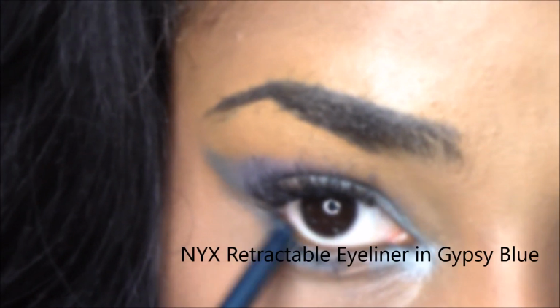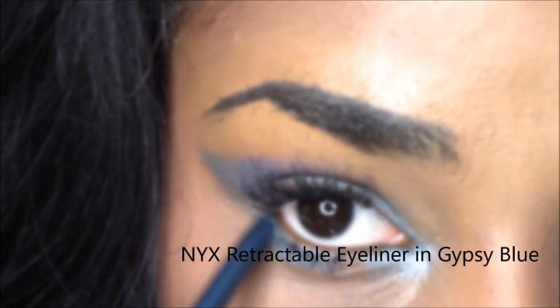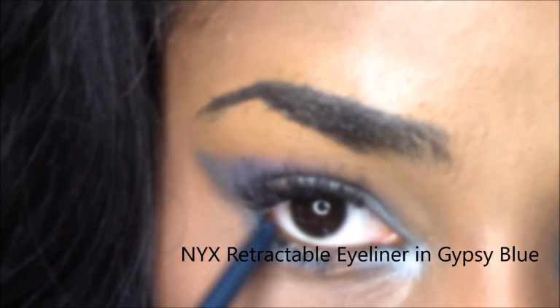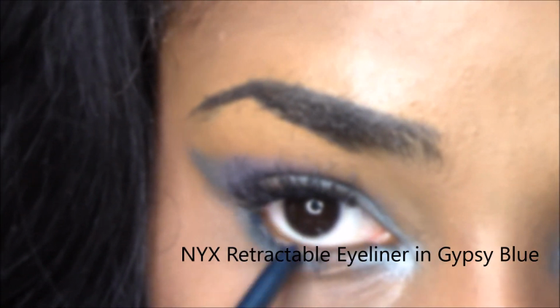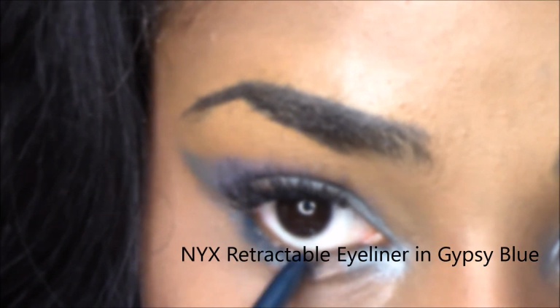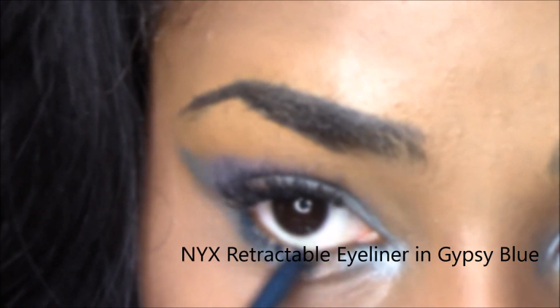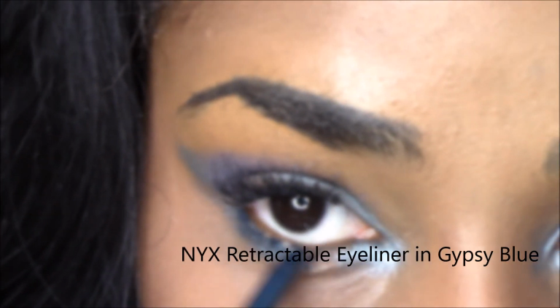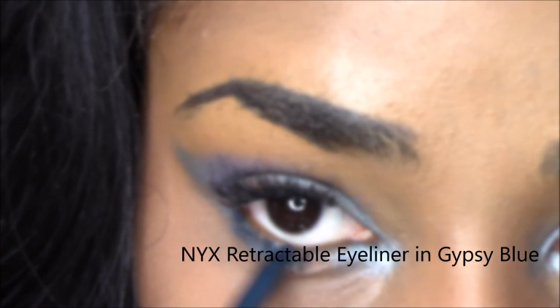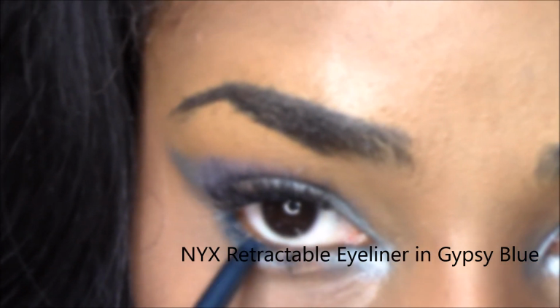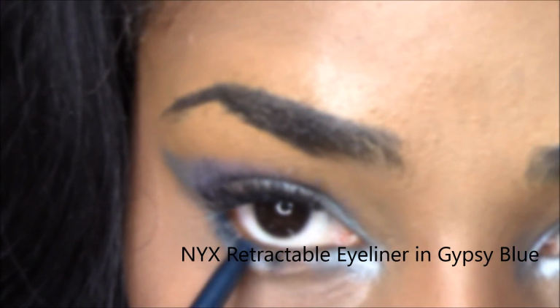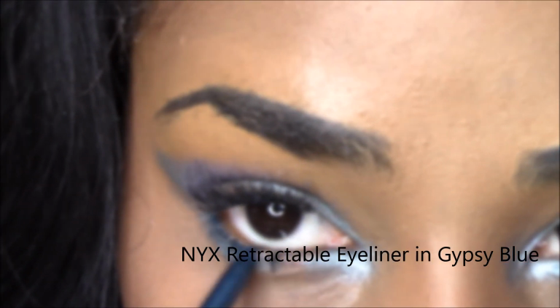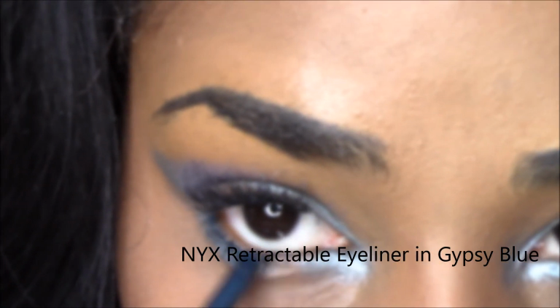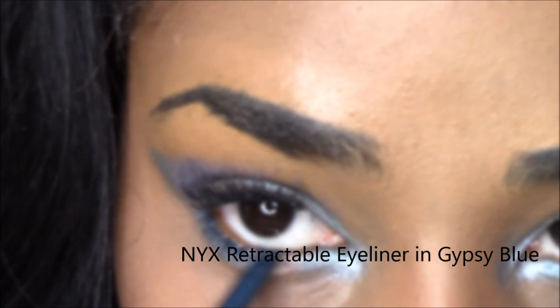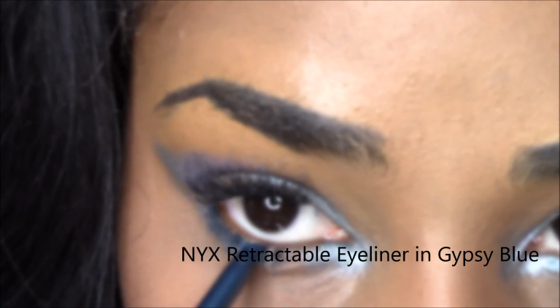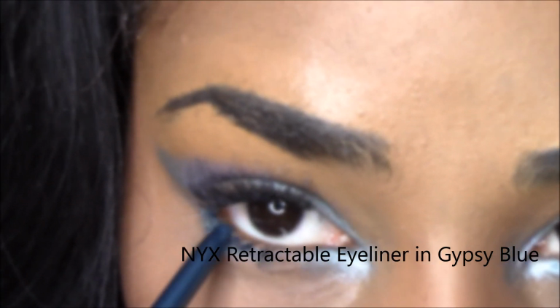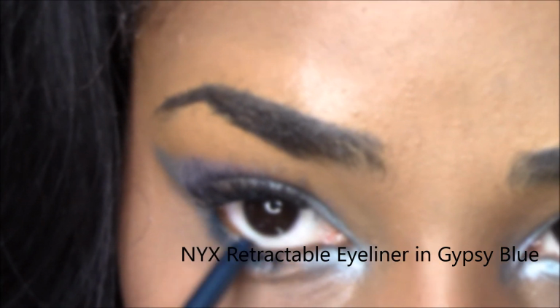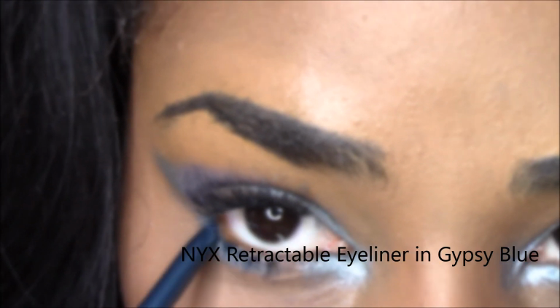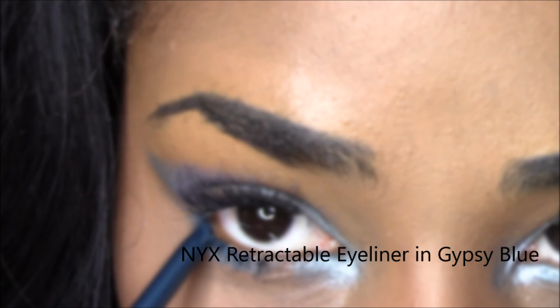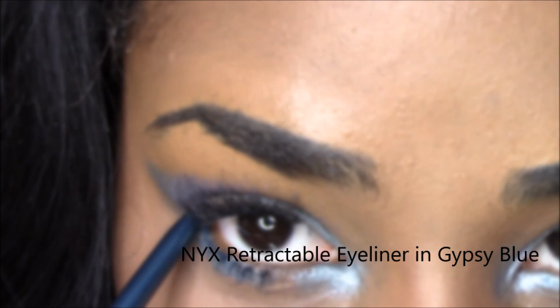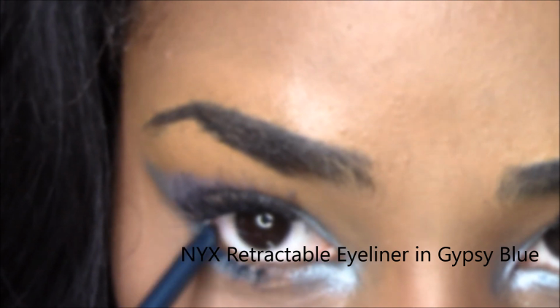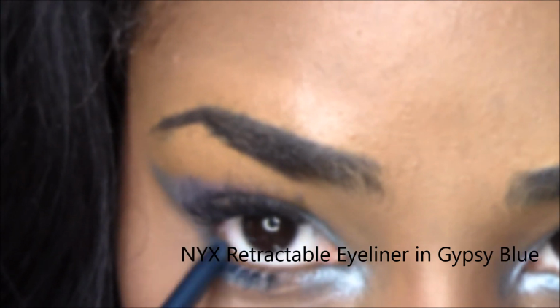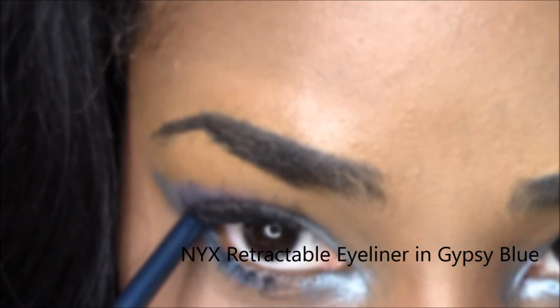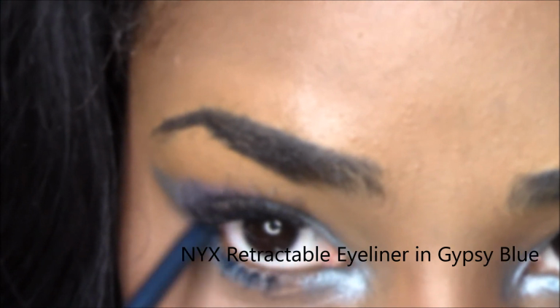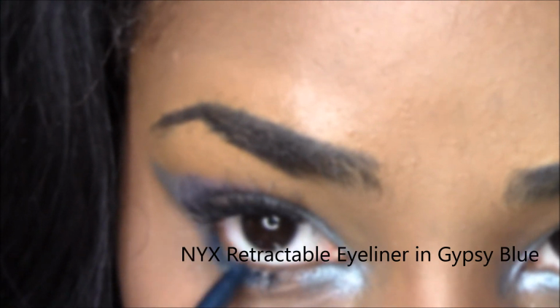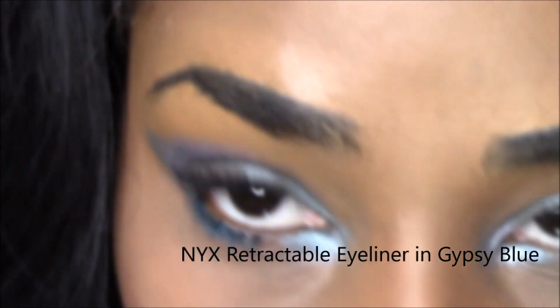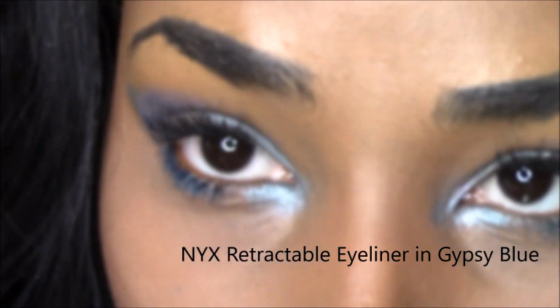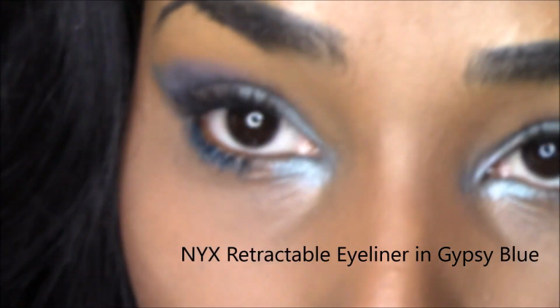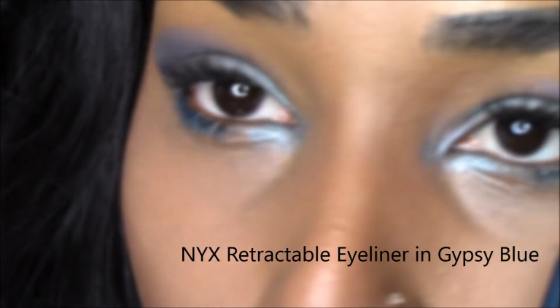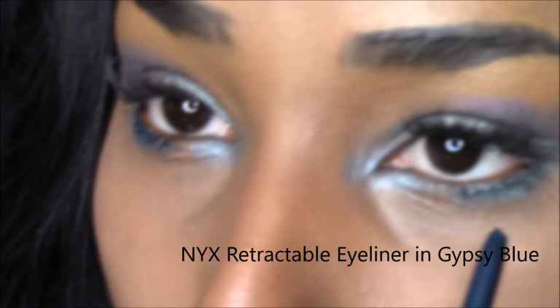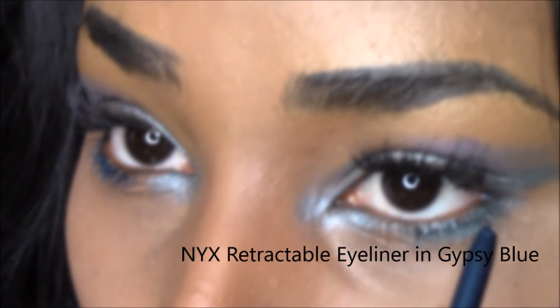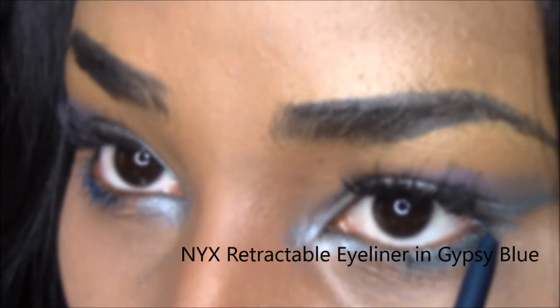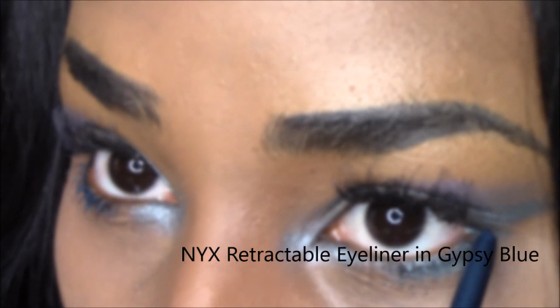Next, I'm using the NYX Retractable Eyeliner in Gypsy Blue to go ahead and line the bottom of my eye.